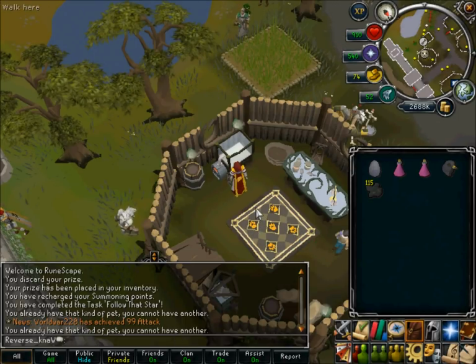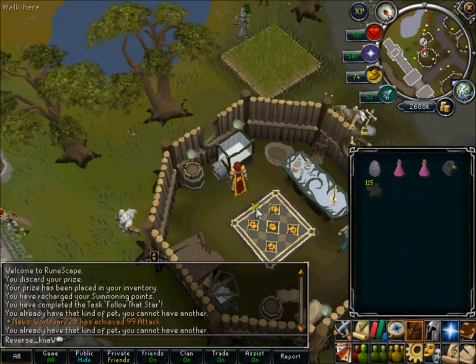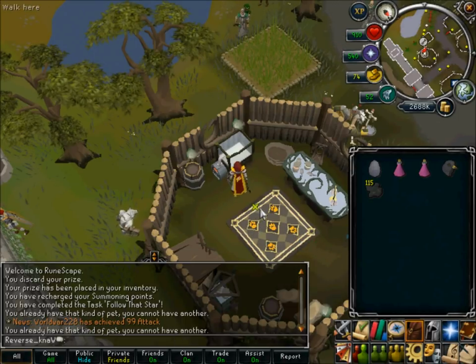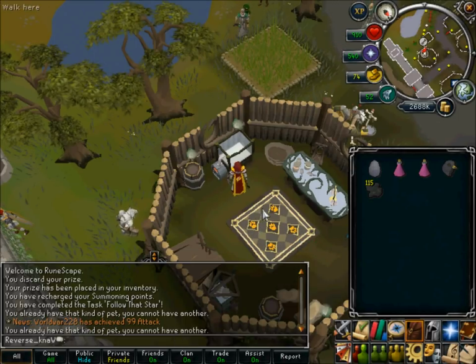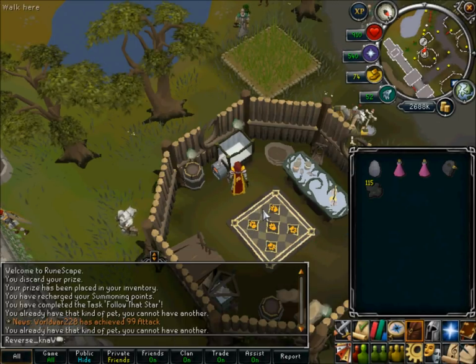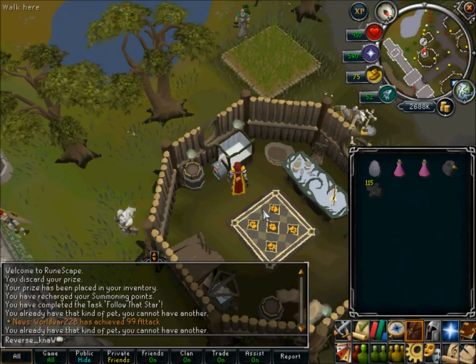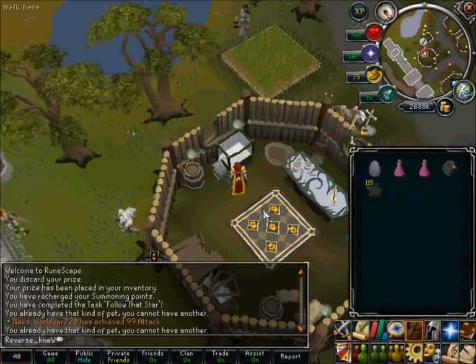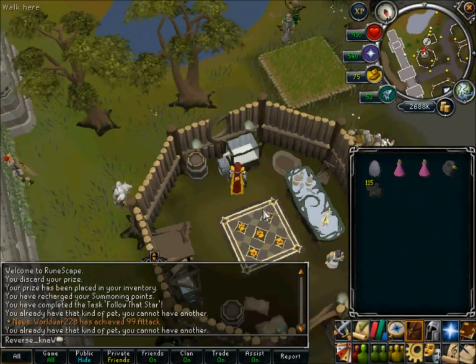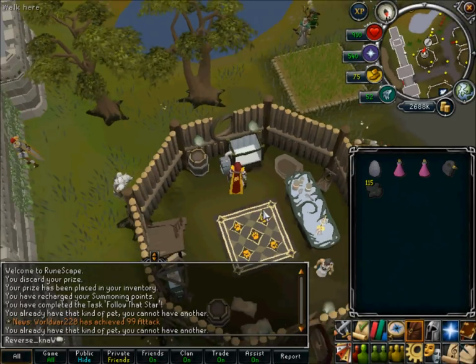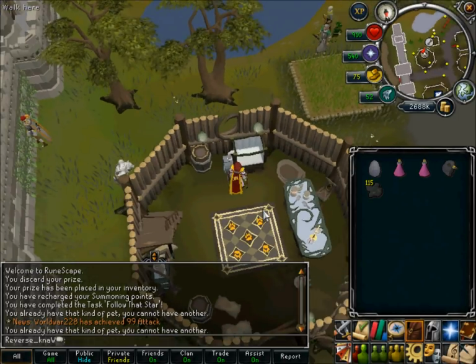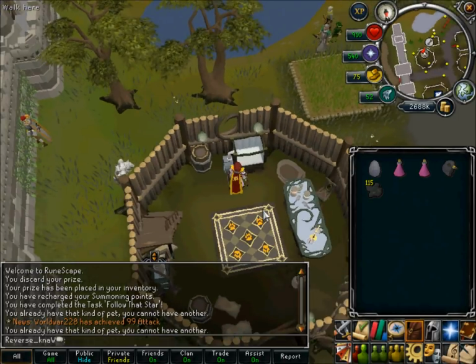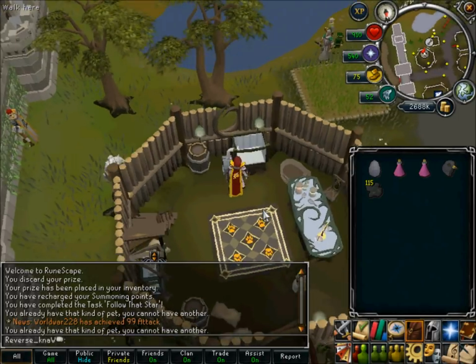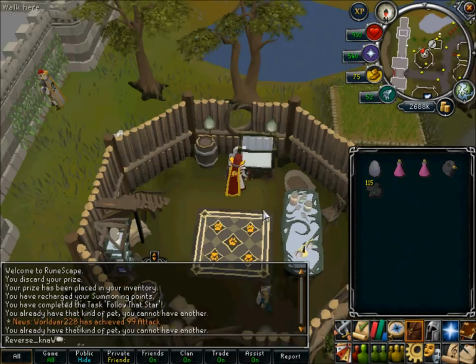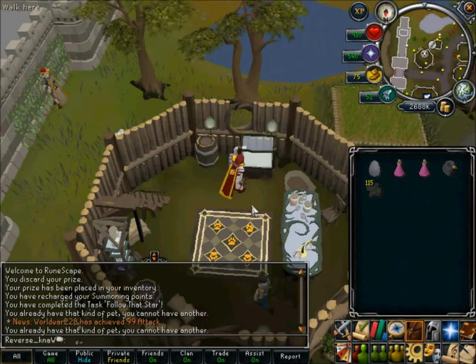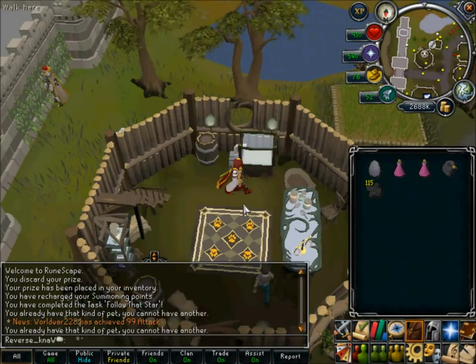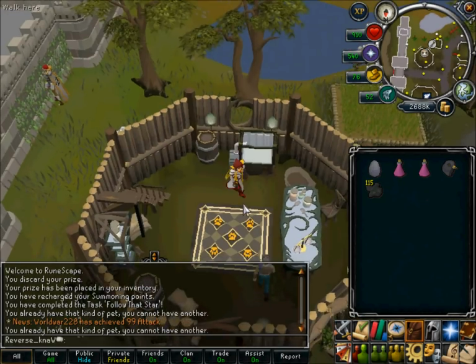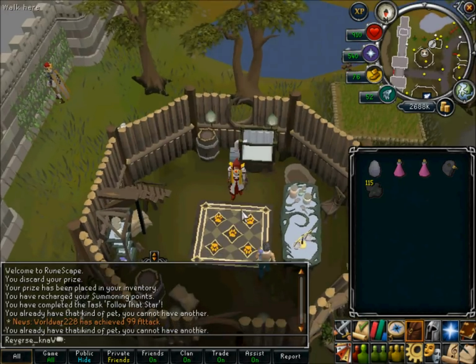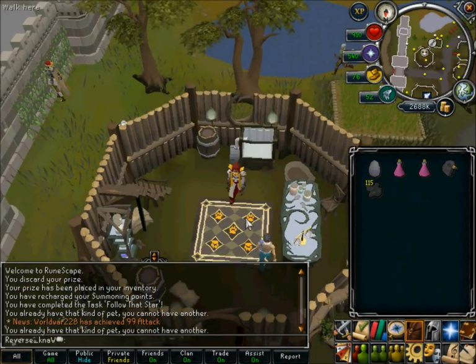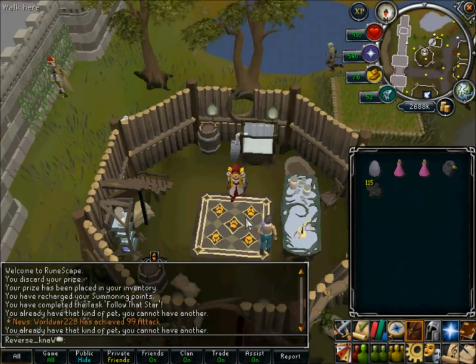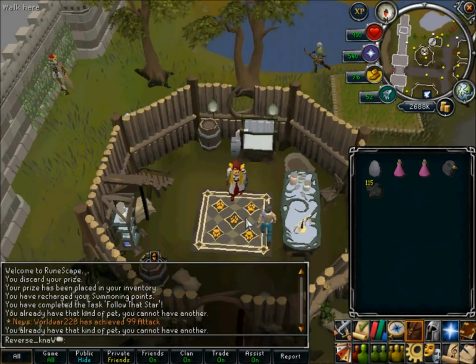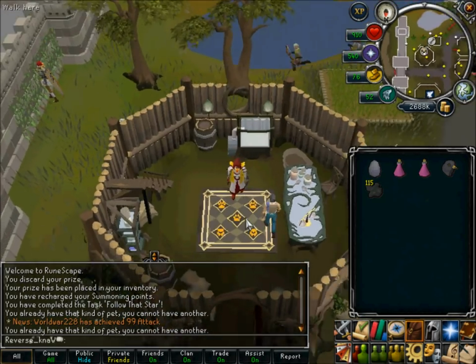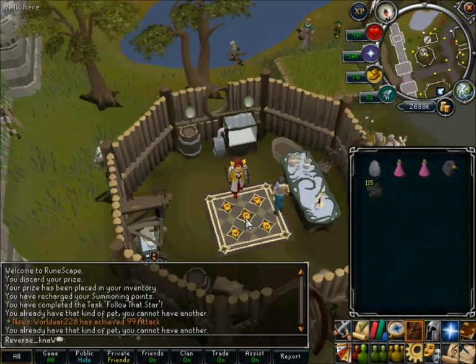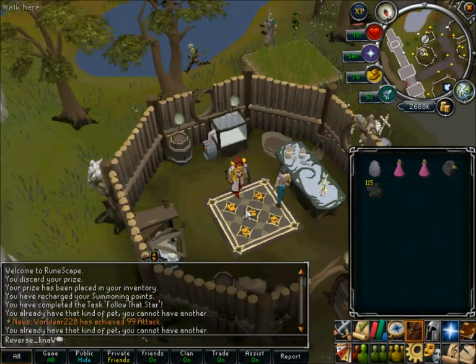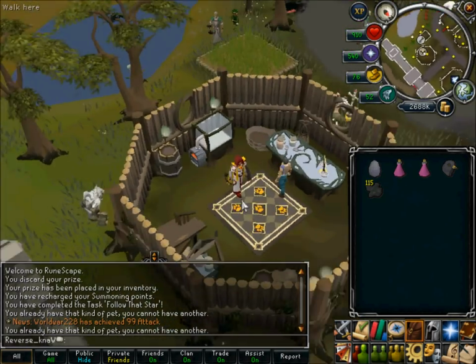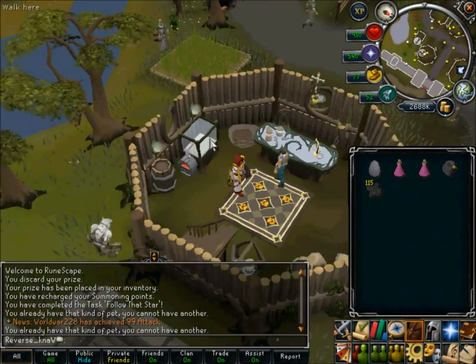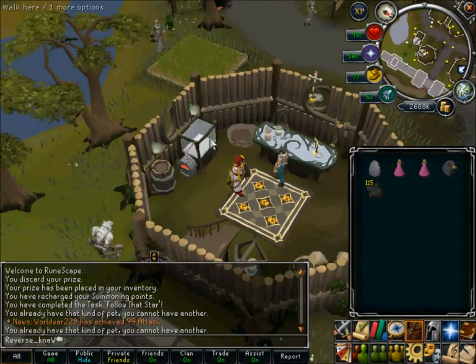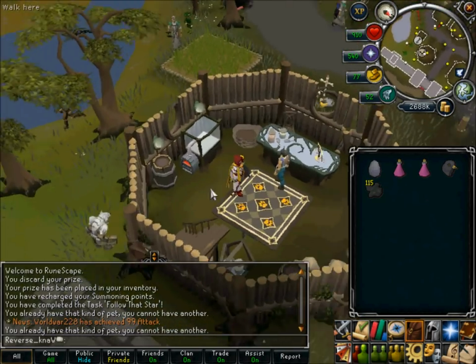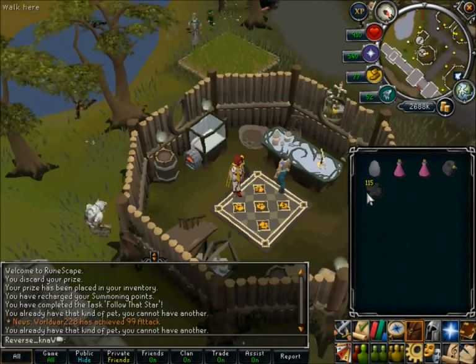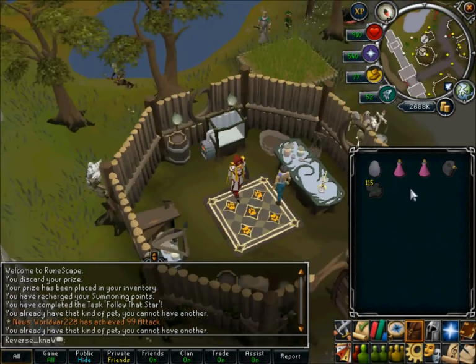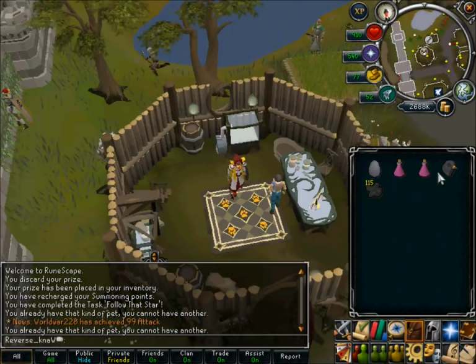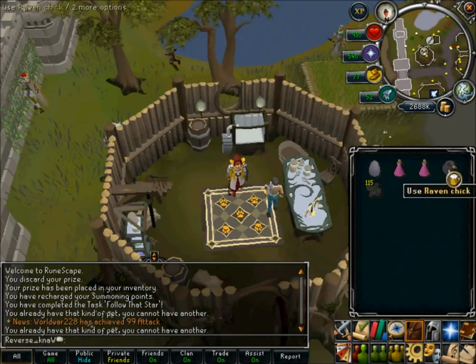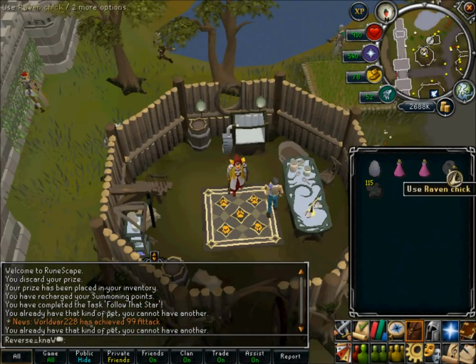And to feed it, you use a ground fishing bait, which you can buy from the GE for like 20GP a pile.